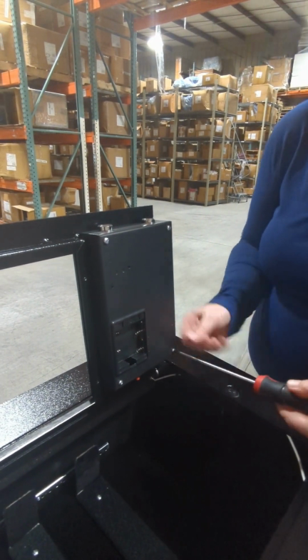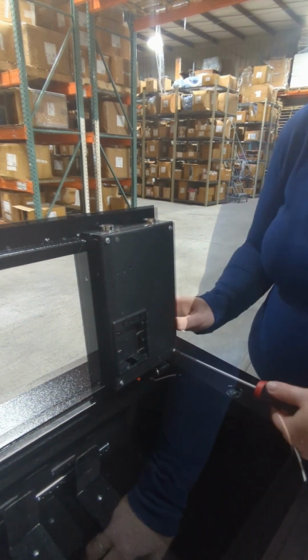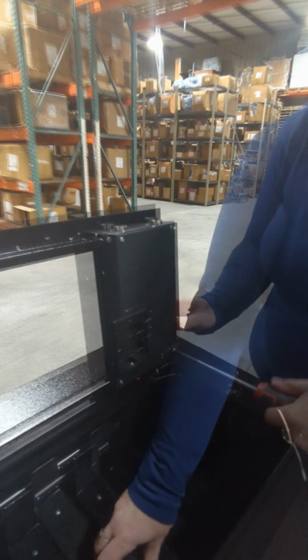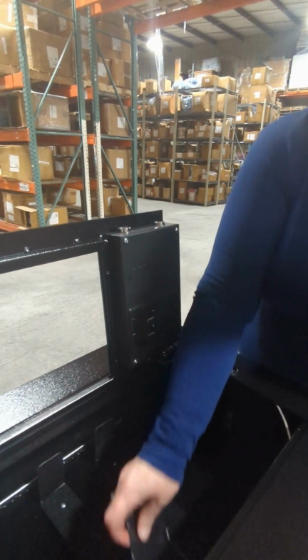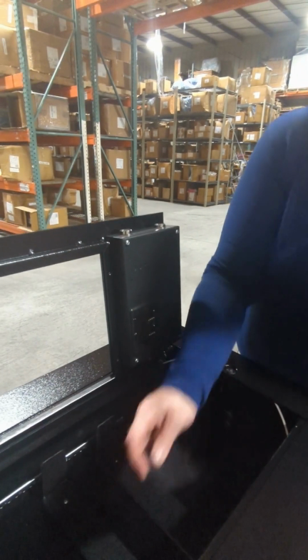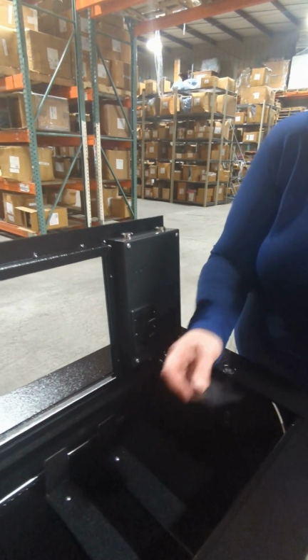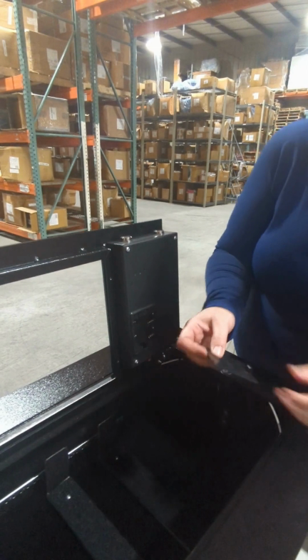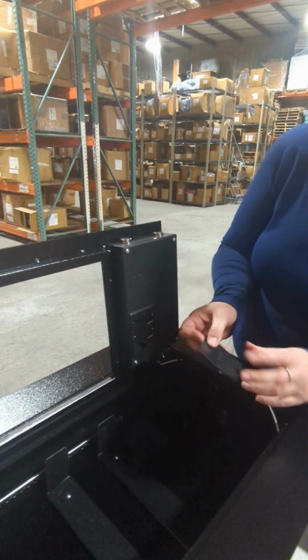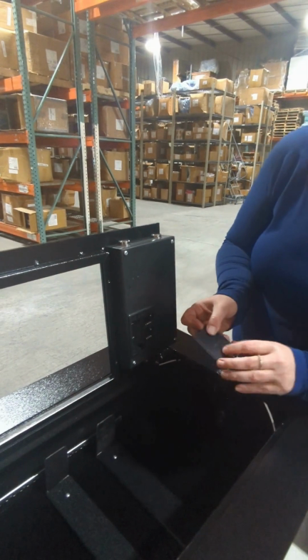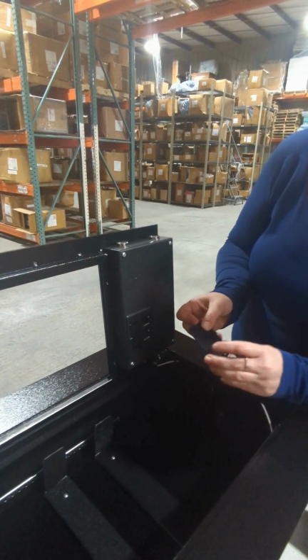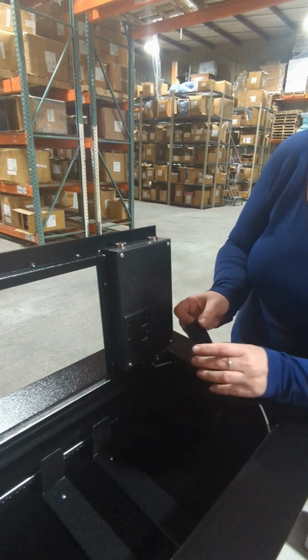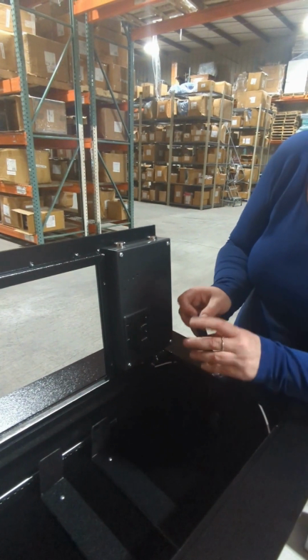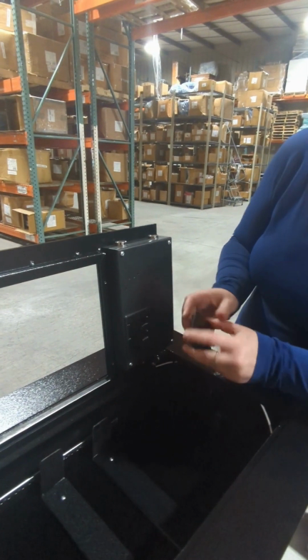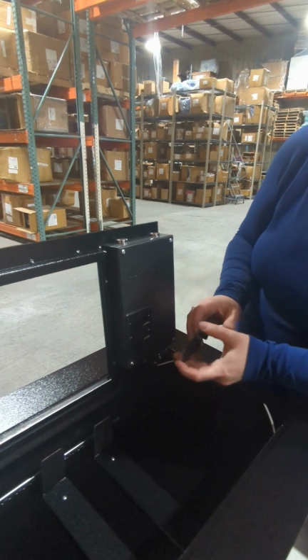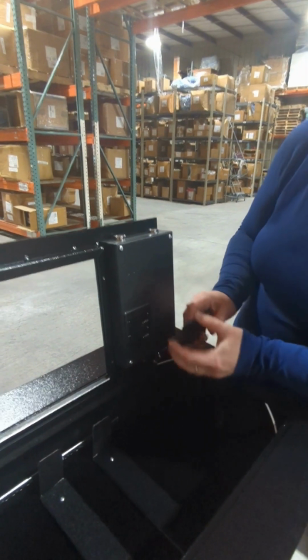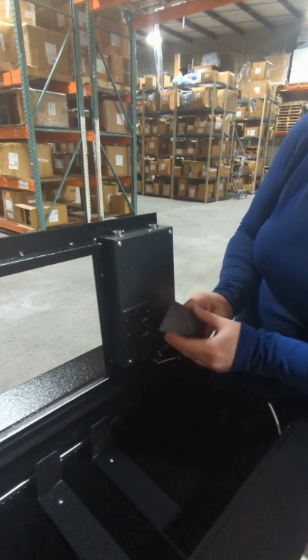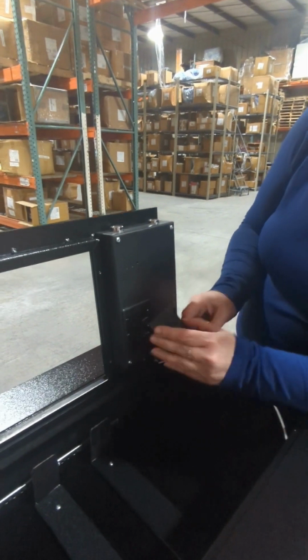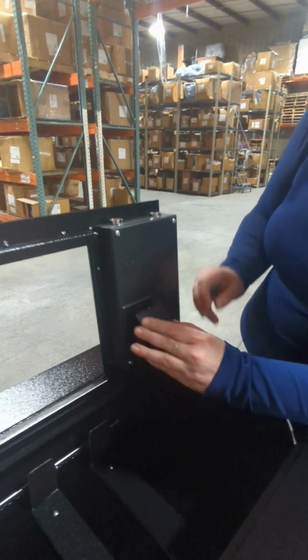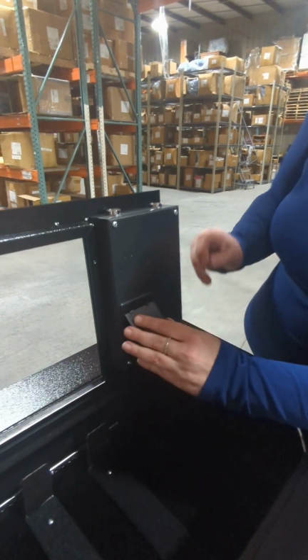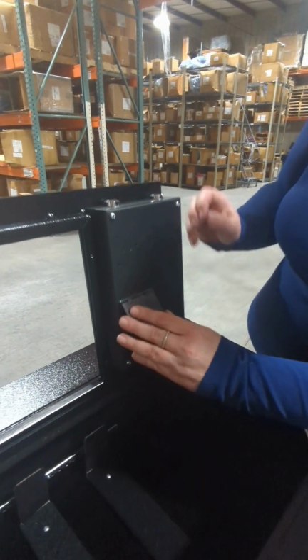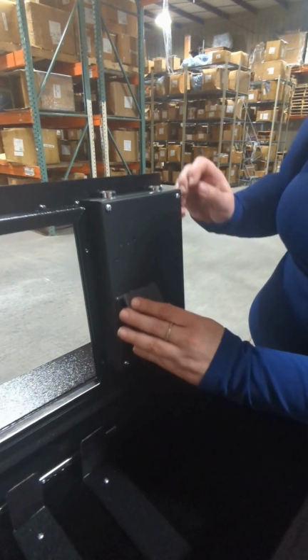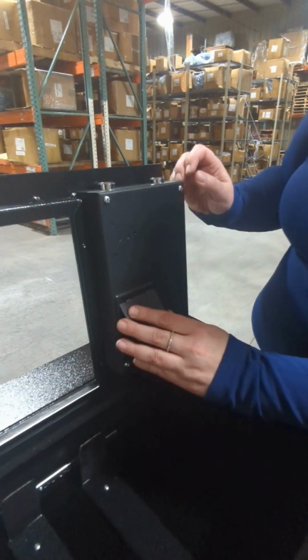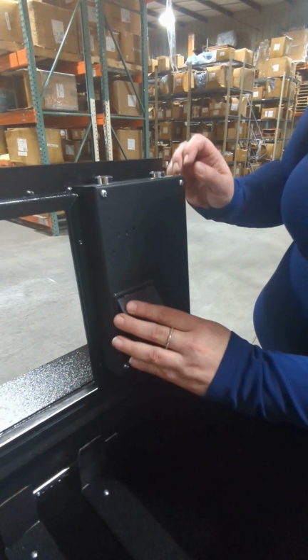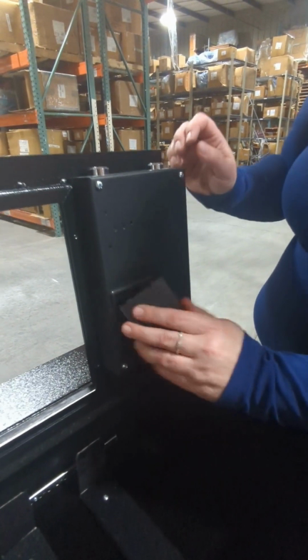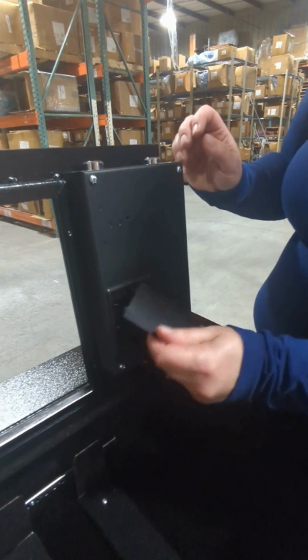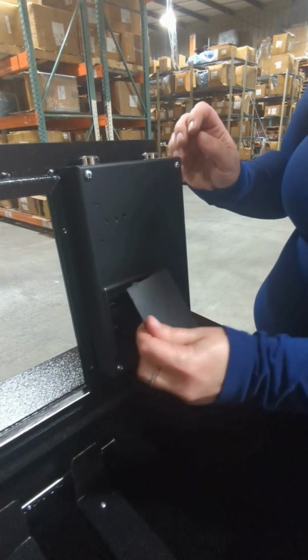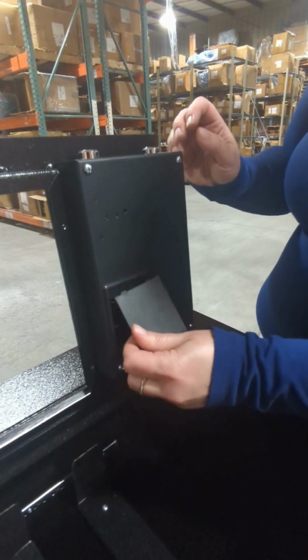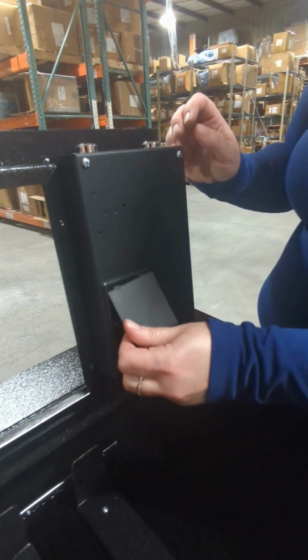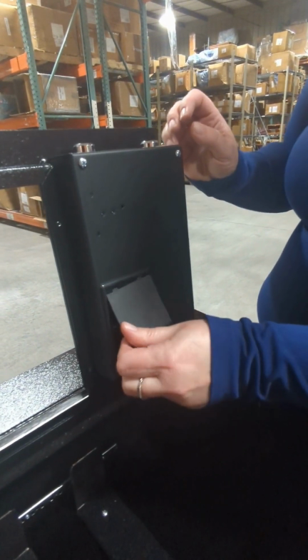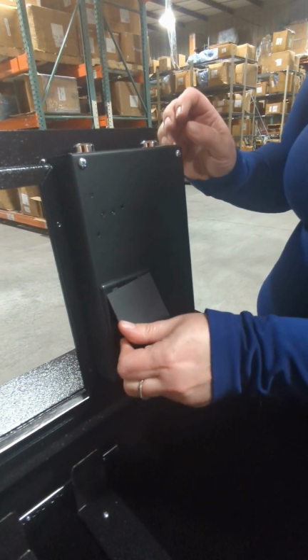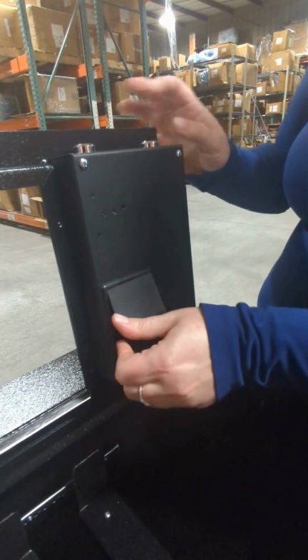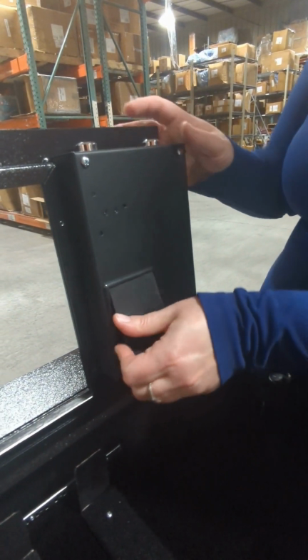We have just changed the keypad on the BlumSafe door. Let's put it in here on the BlumSafe door.